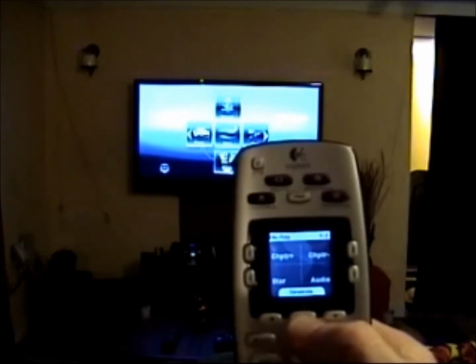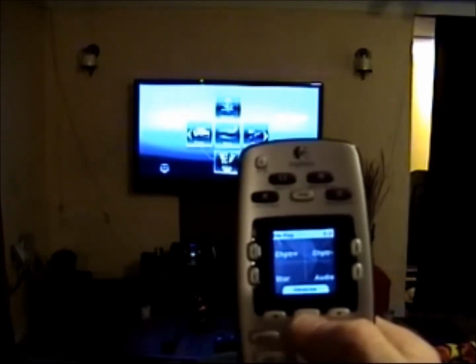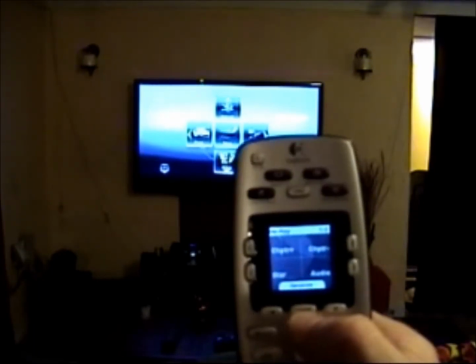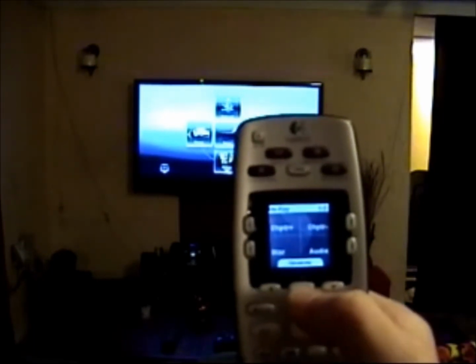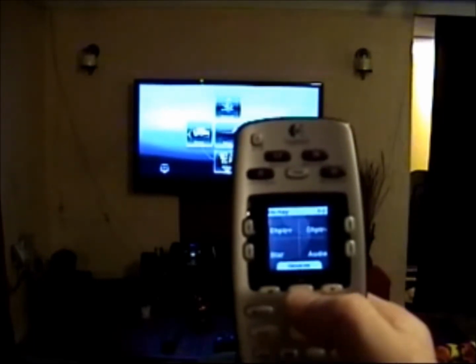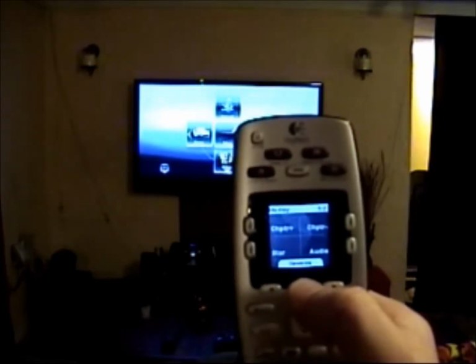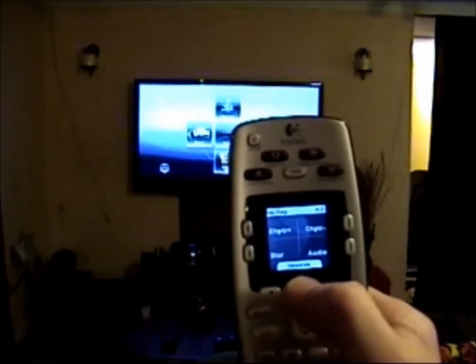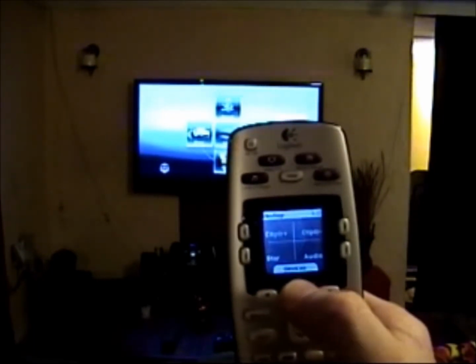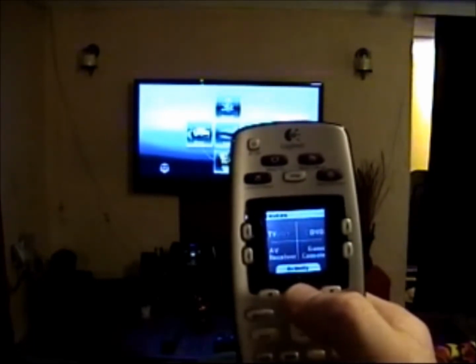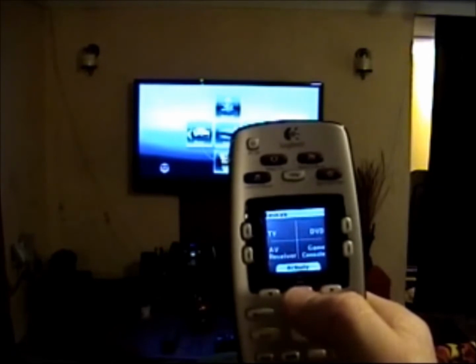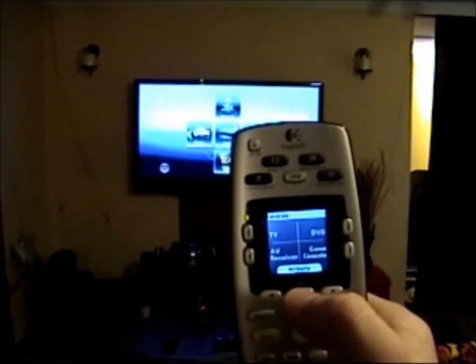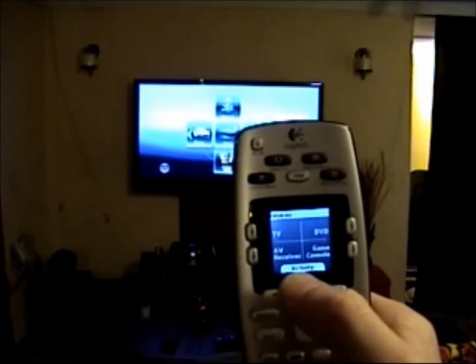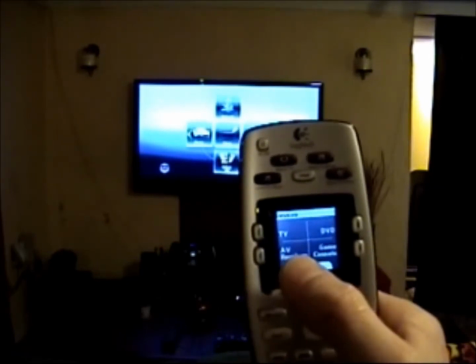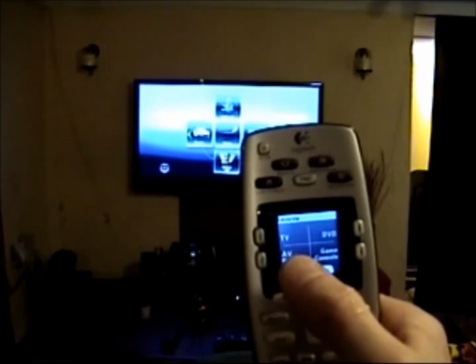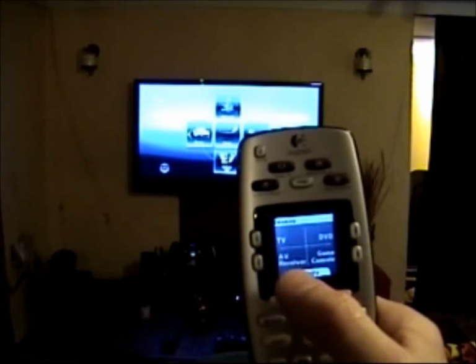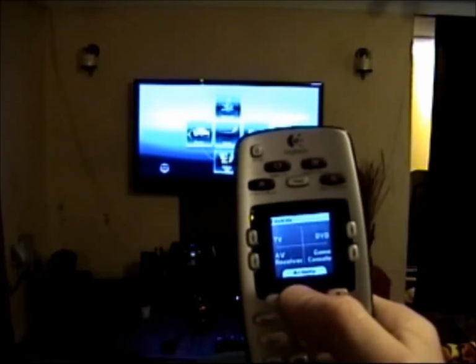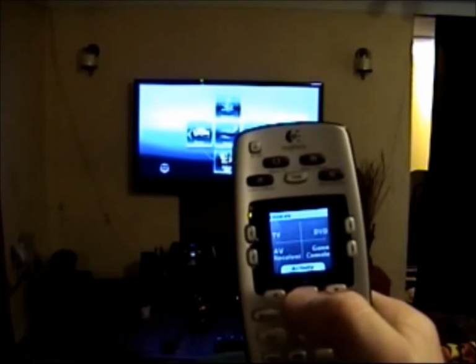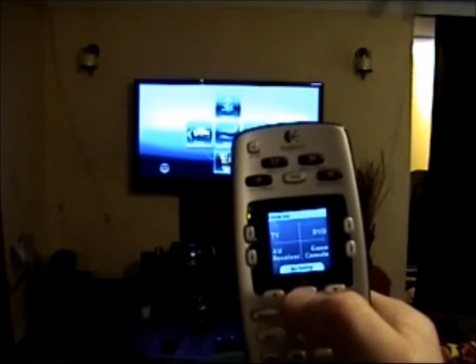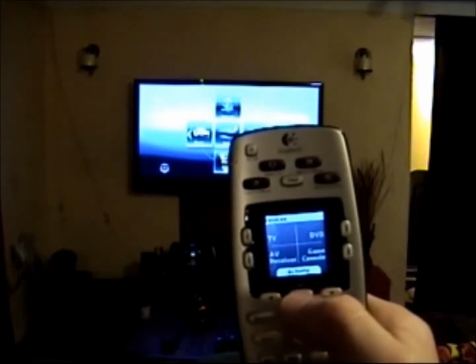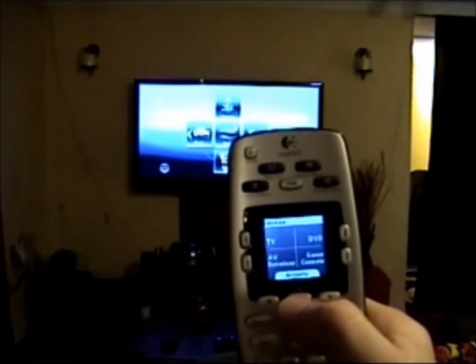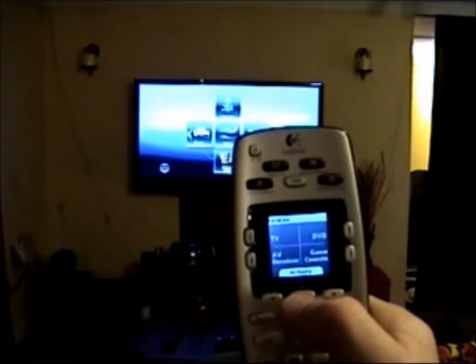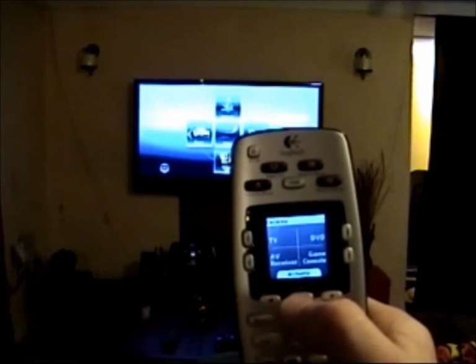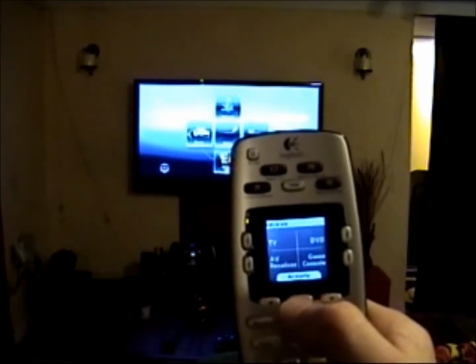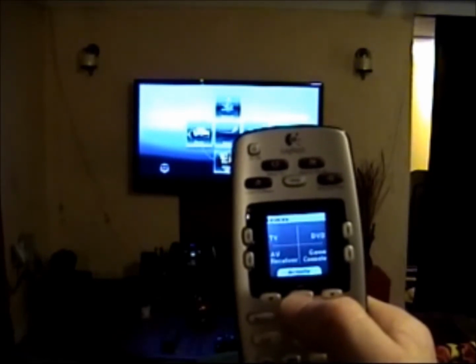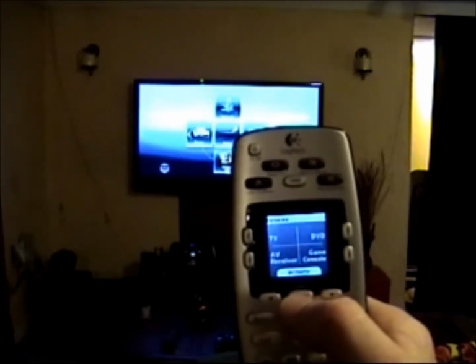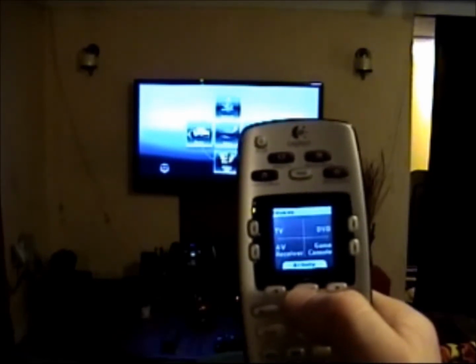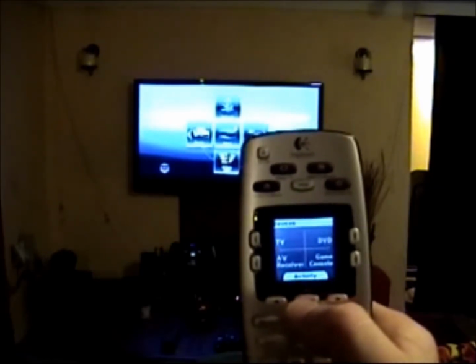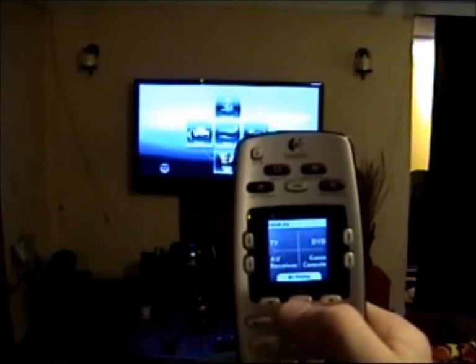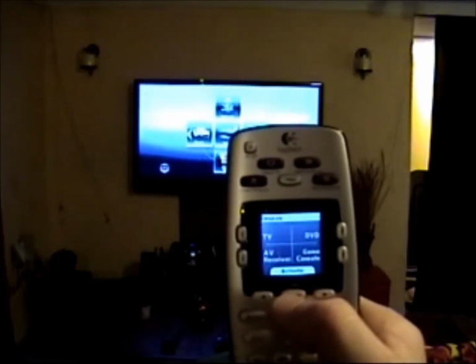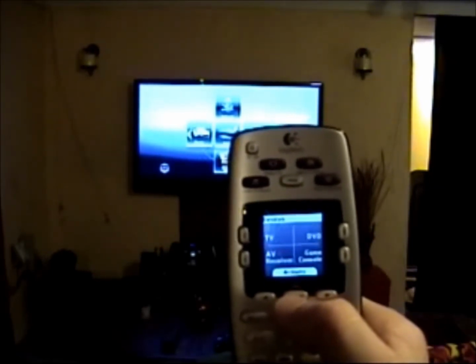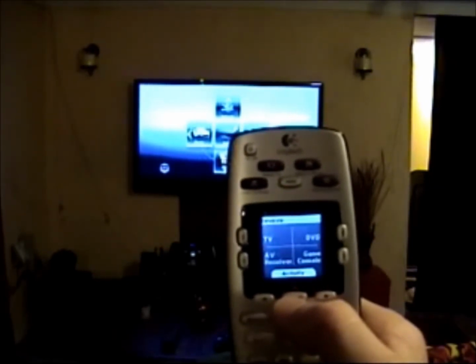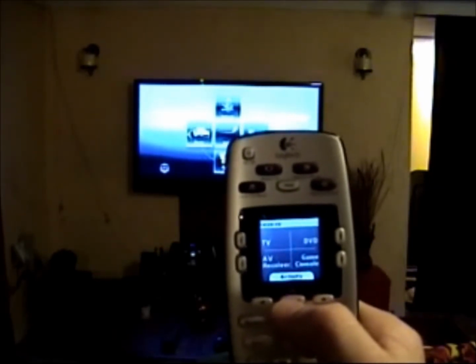If I want to, I can press the device button again and it goes back to television, AV receiver, DVD, and console.